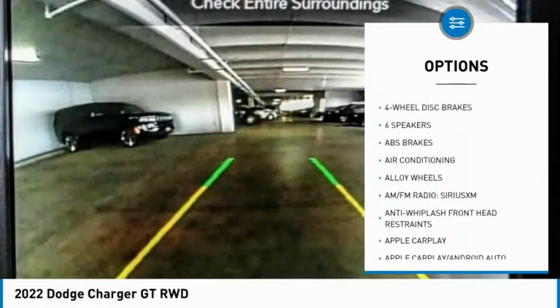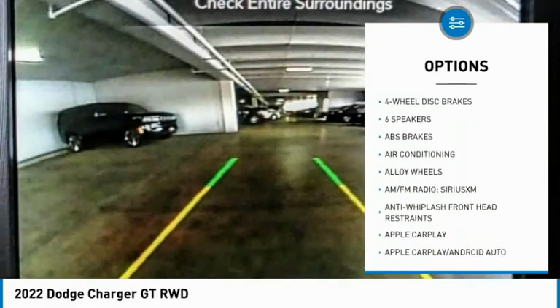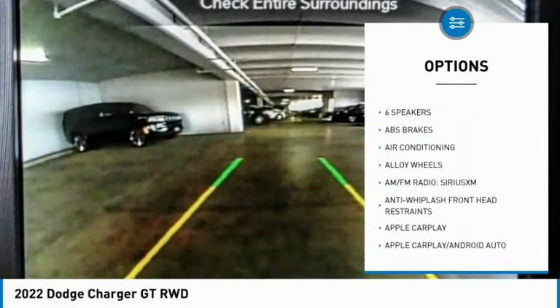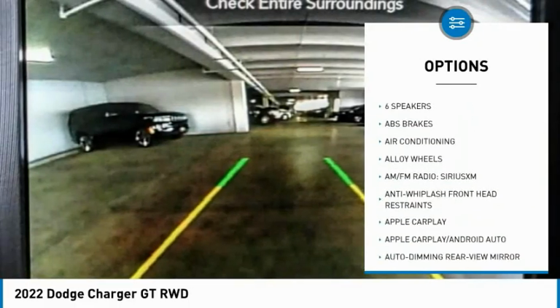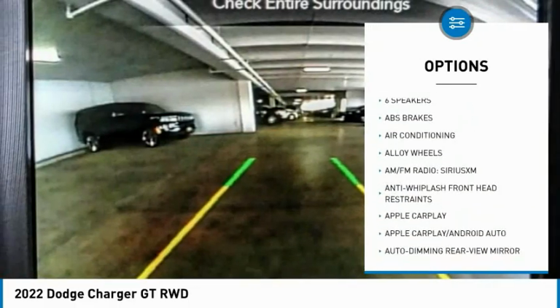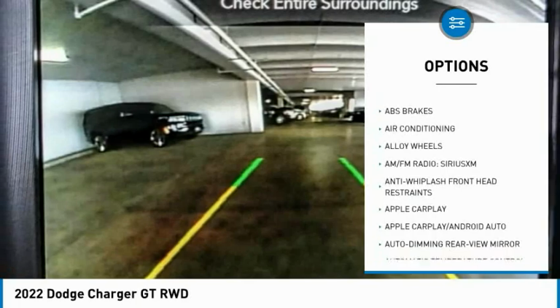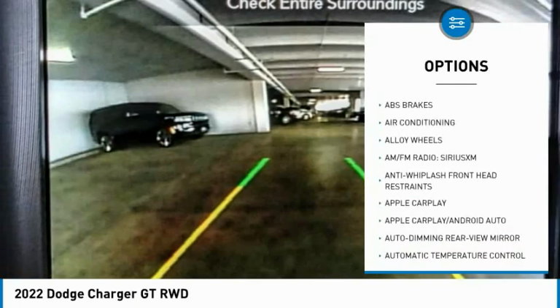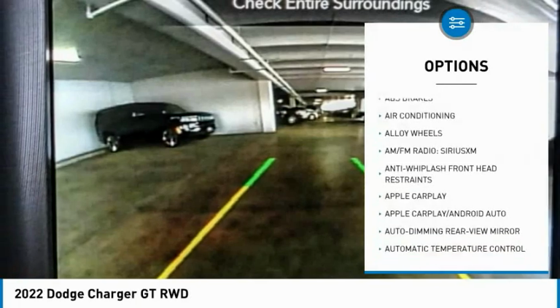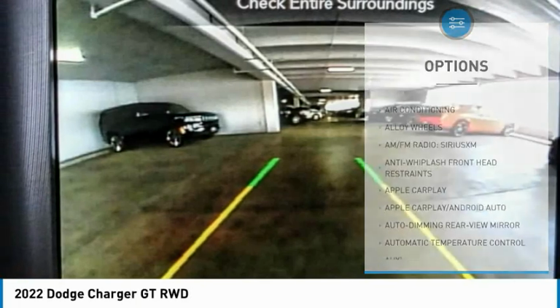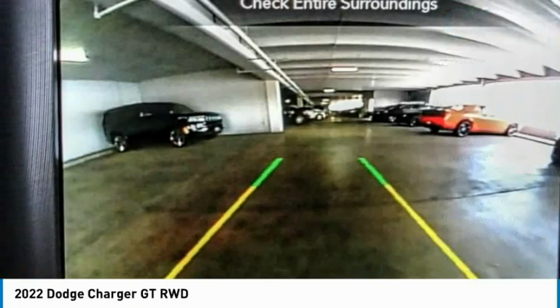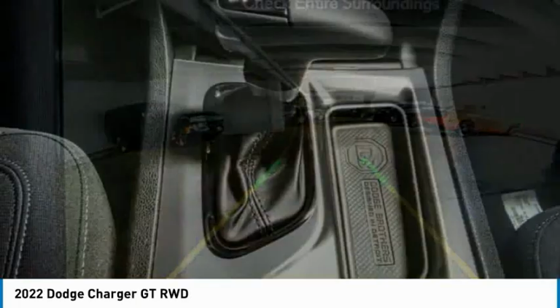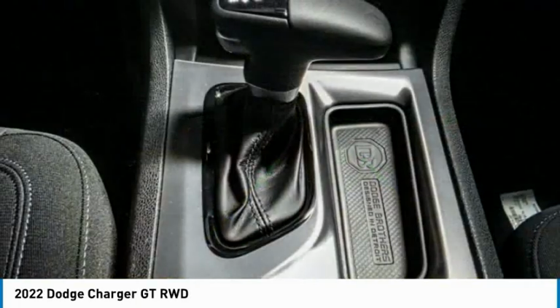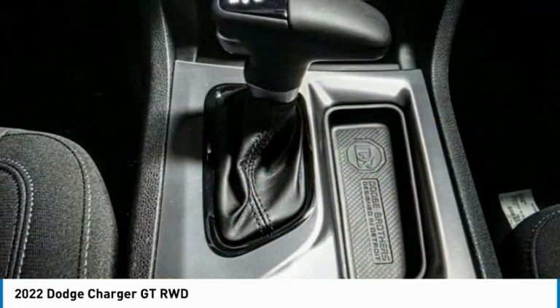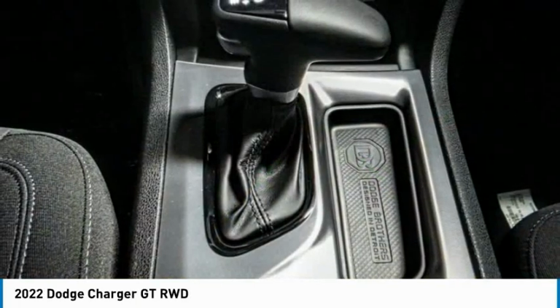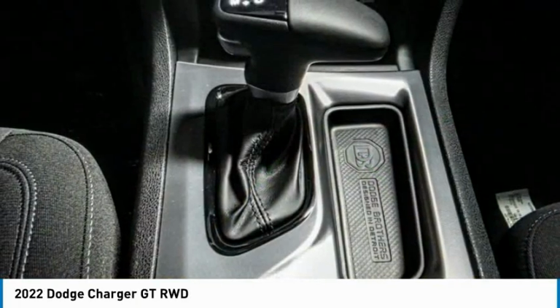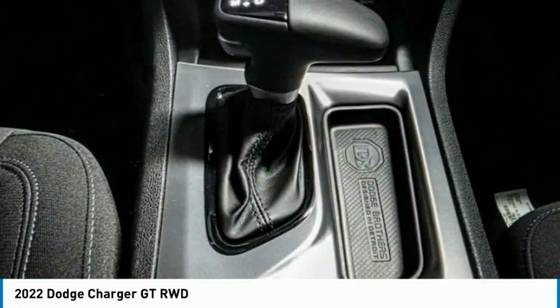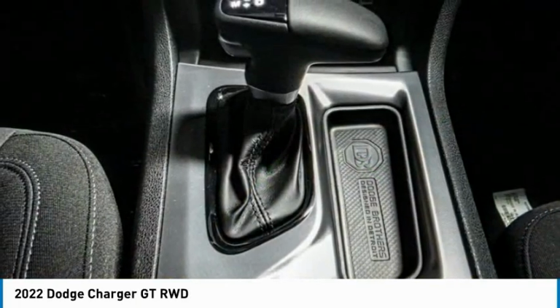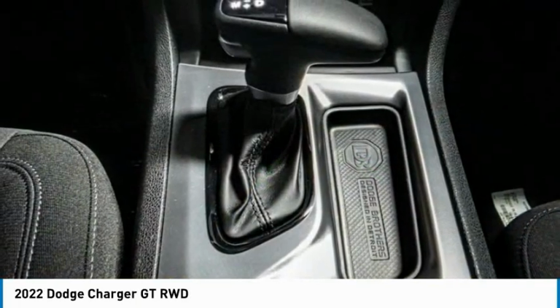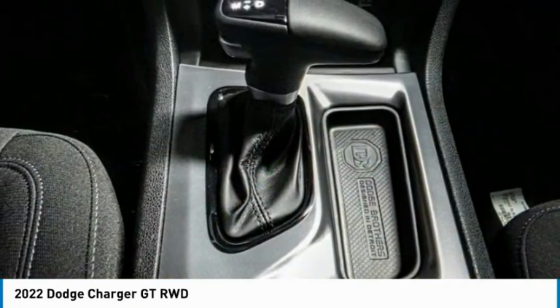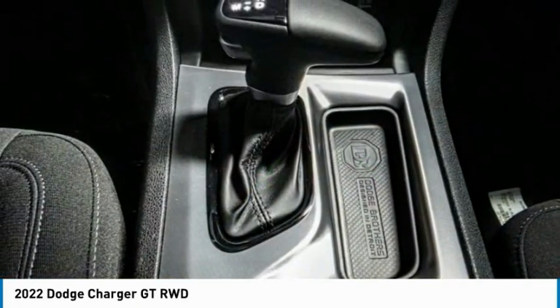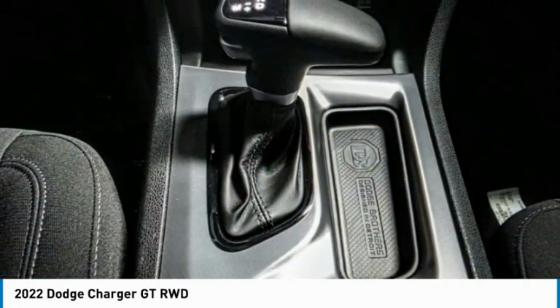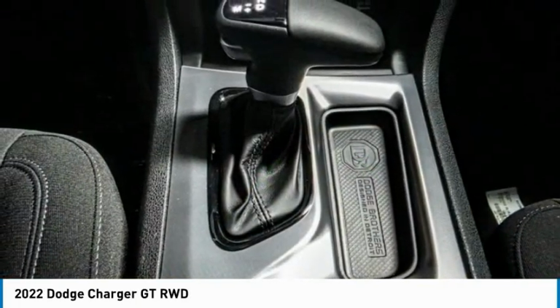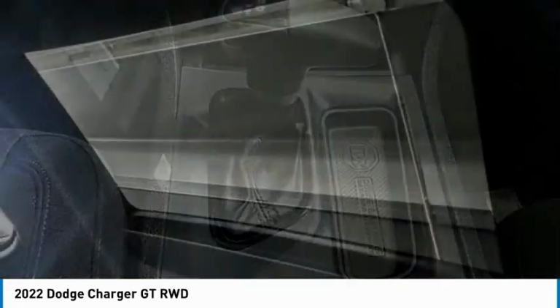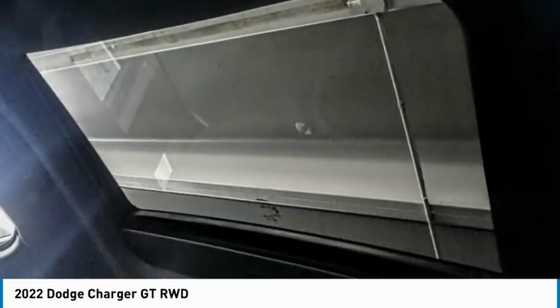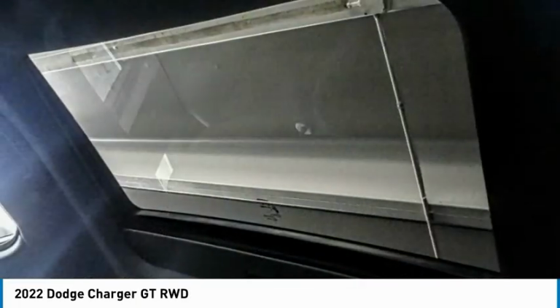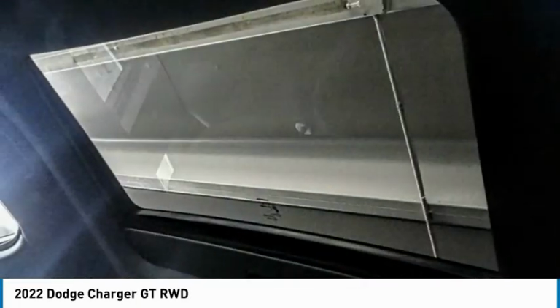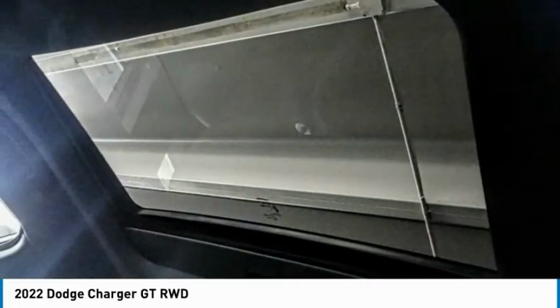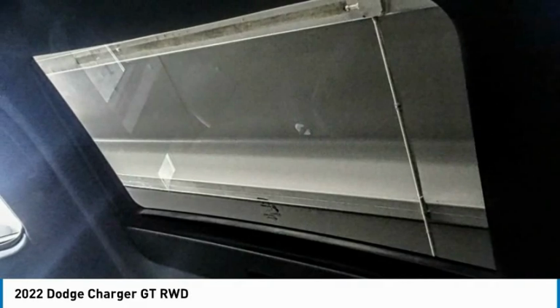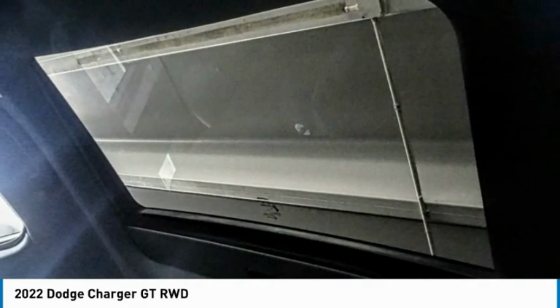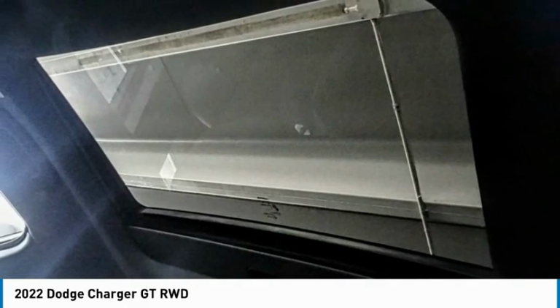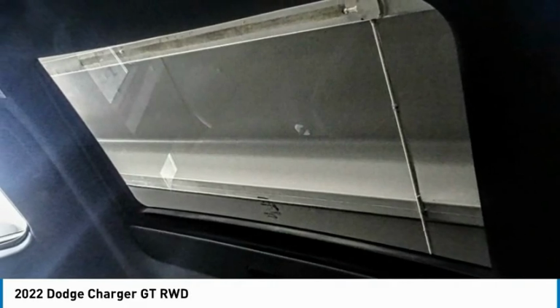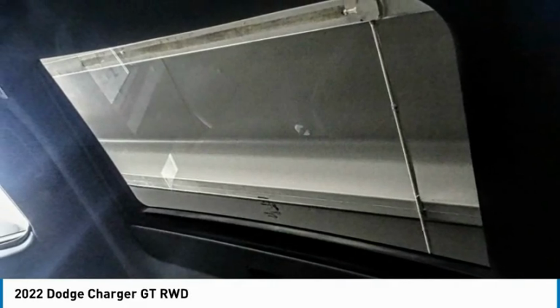Fog lights, four-wheel disc brakes, front license plate bracket, speed control, power sunroof. Come take a test drive today.